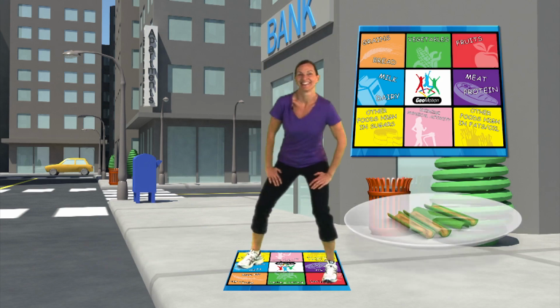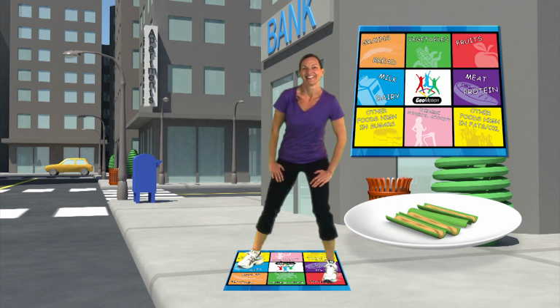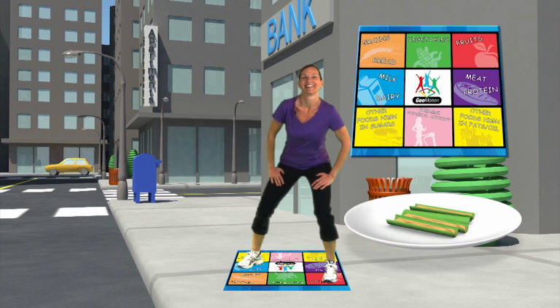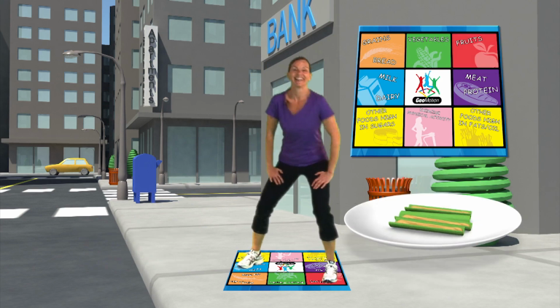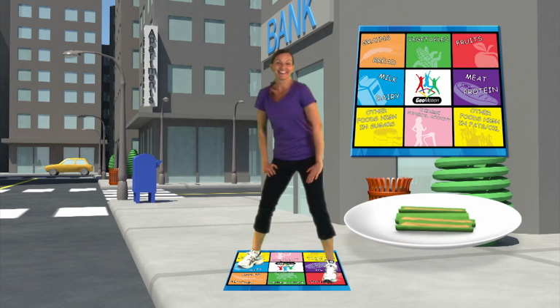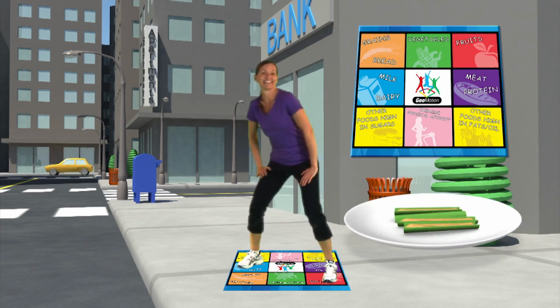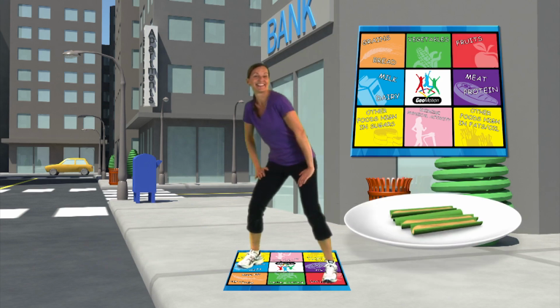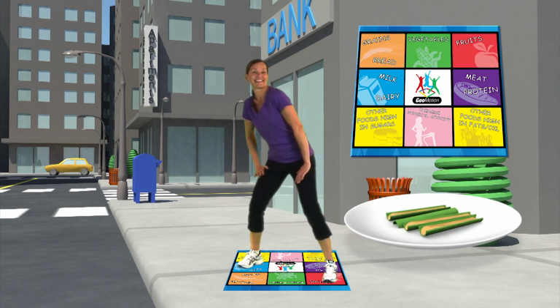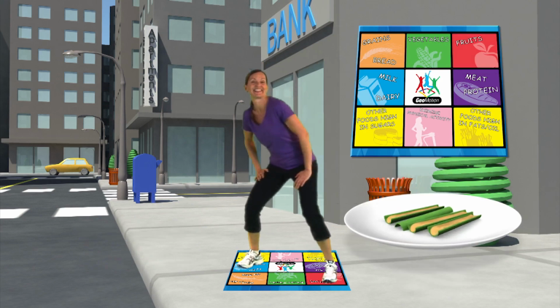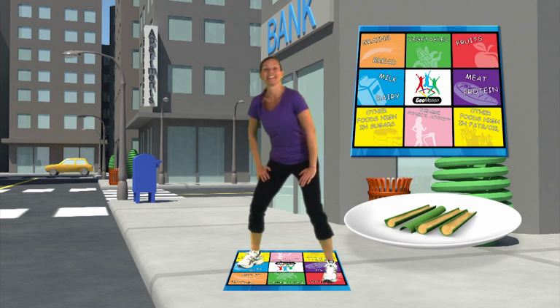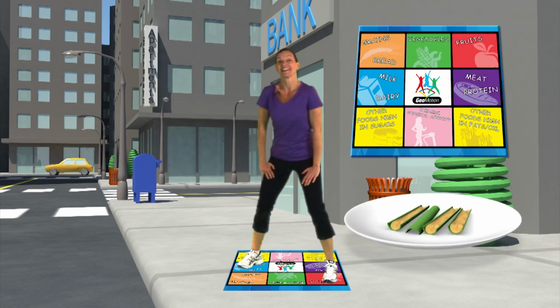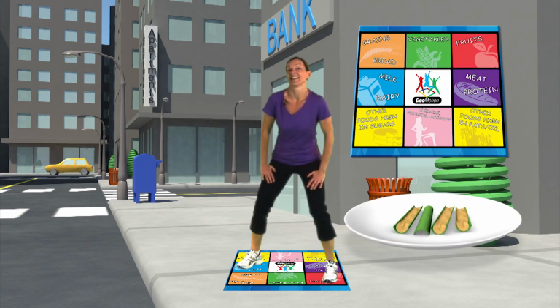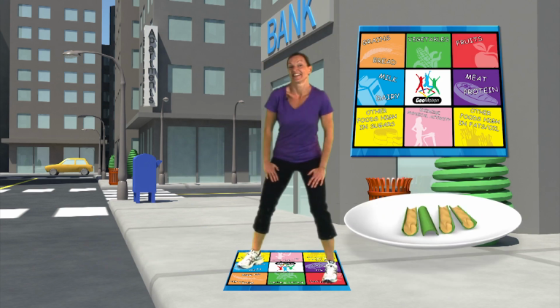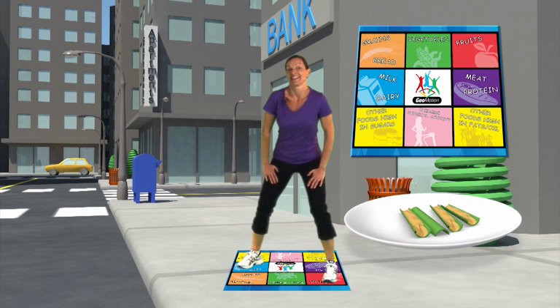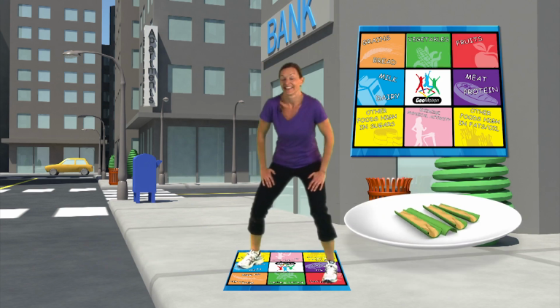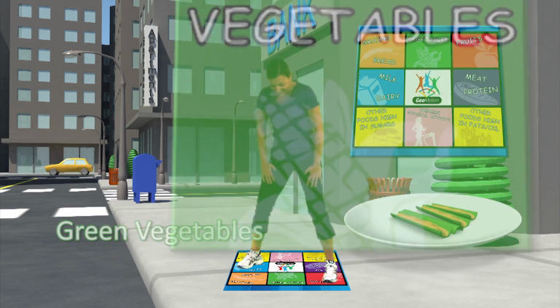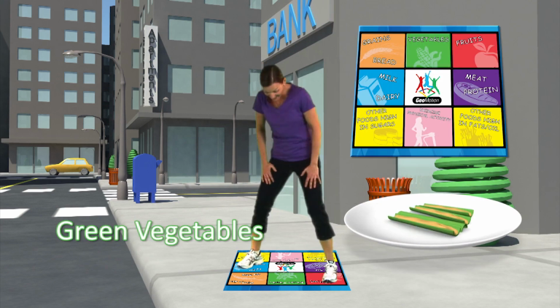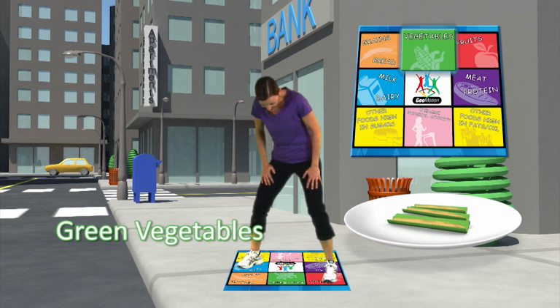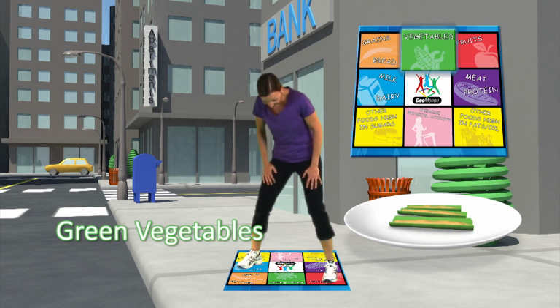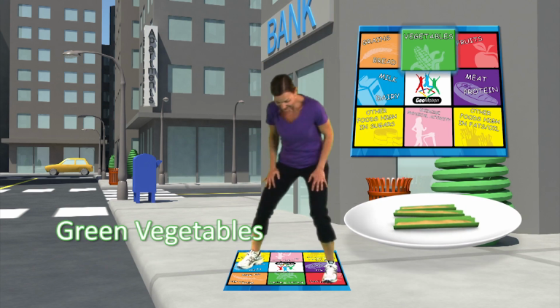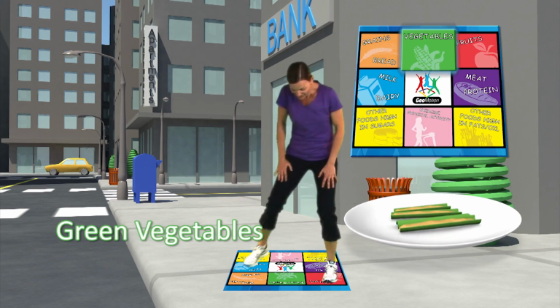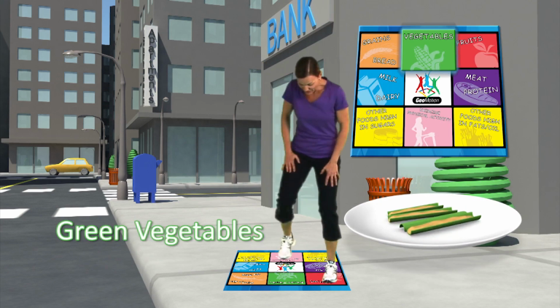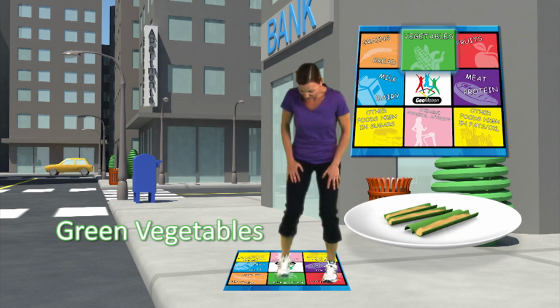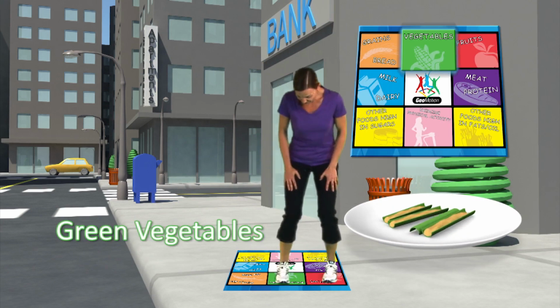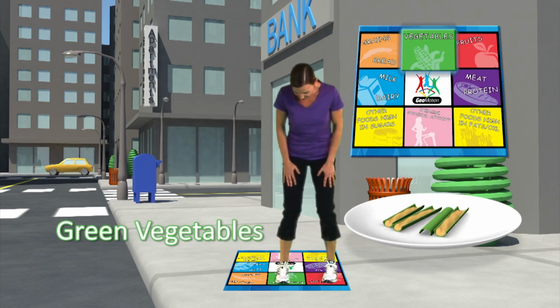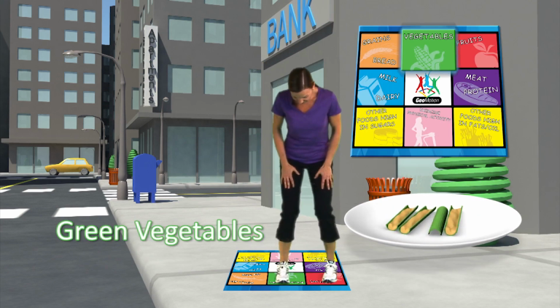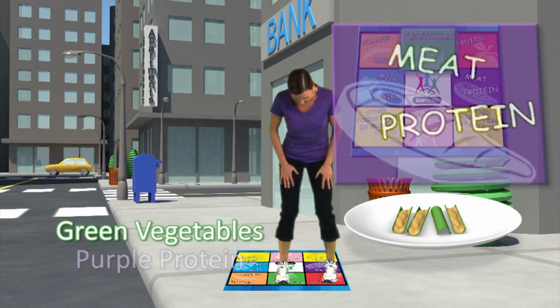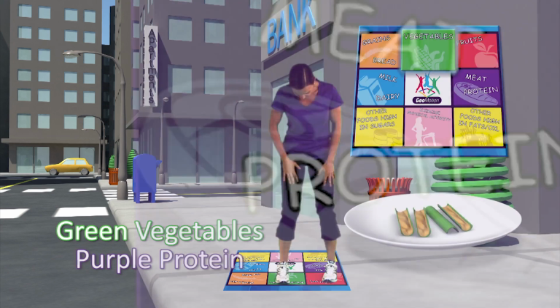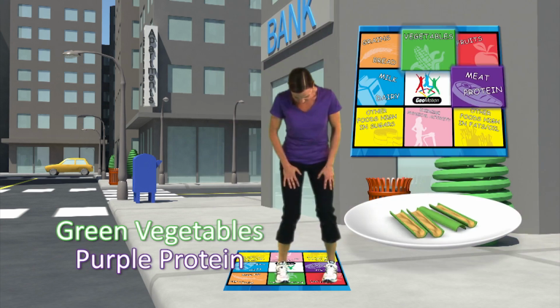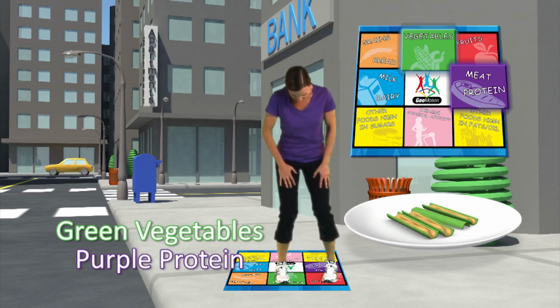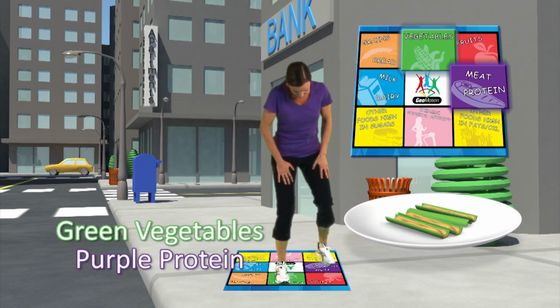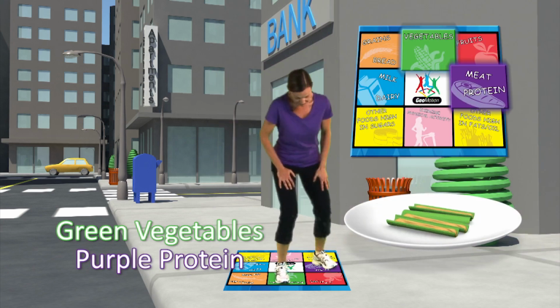Peanut butter and celery. Put one foot in green for vegetable. Put one foot in purple for protein.